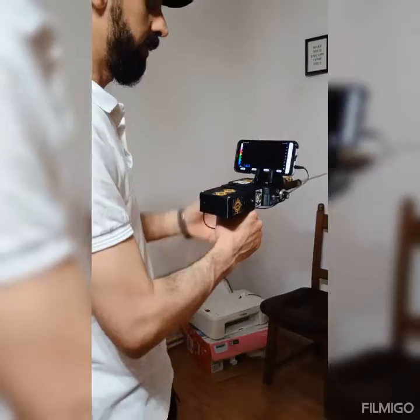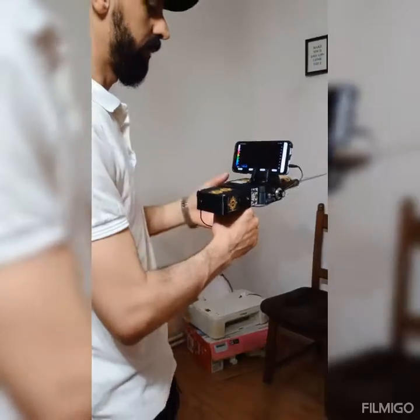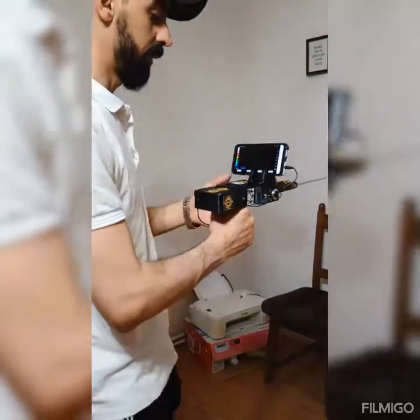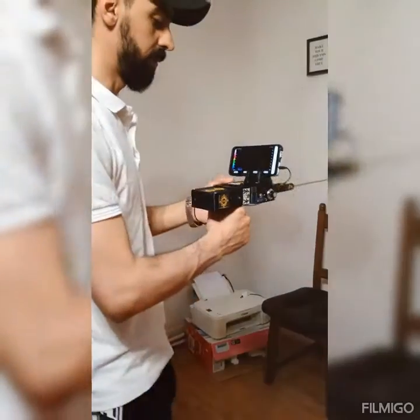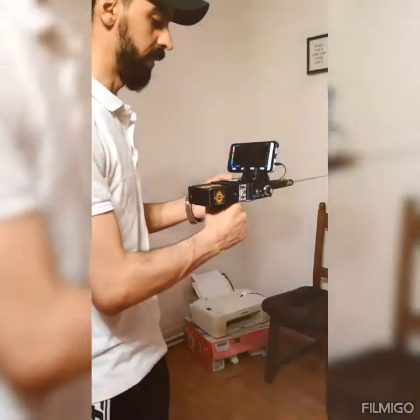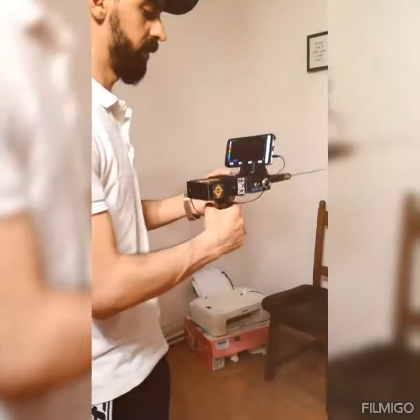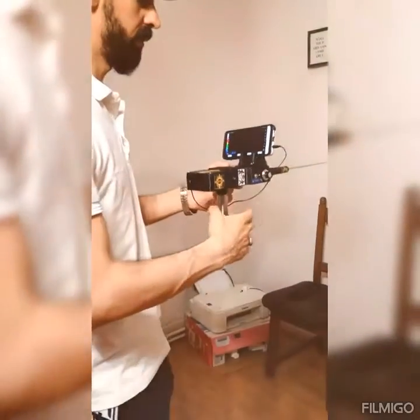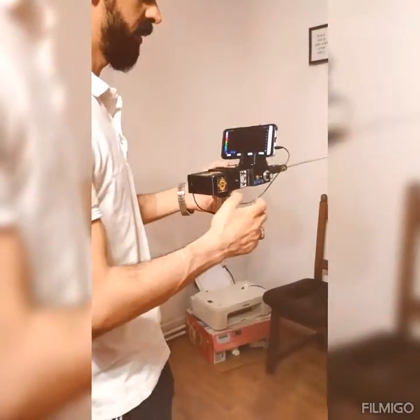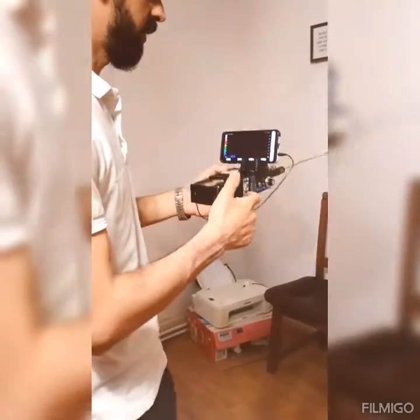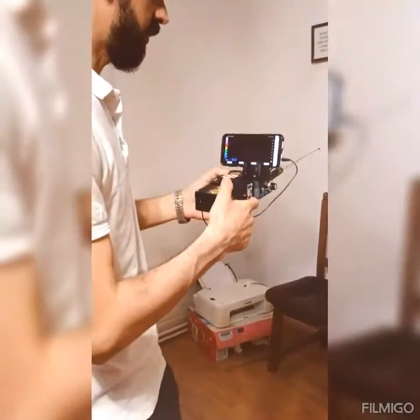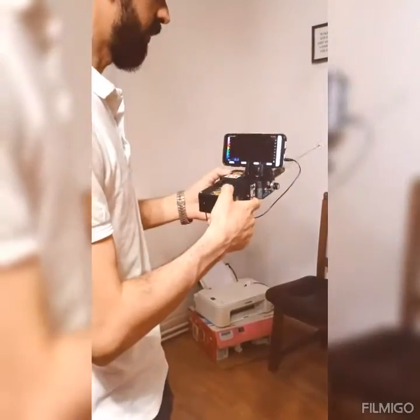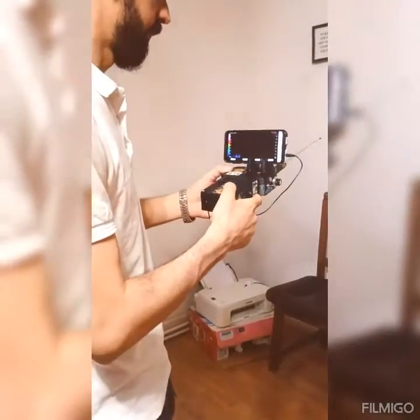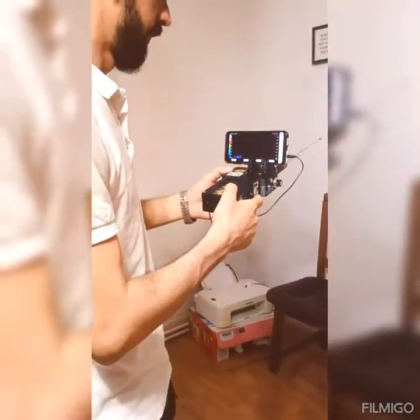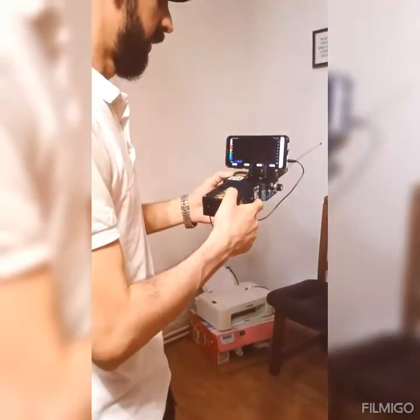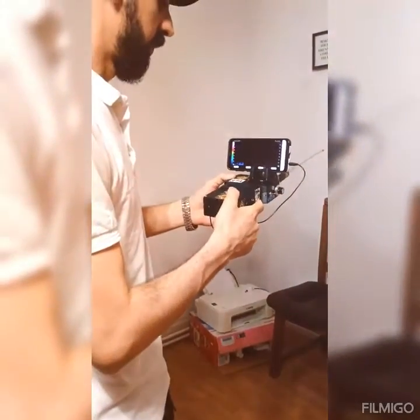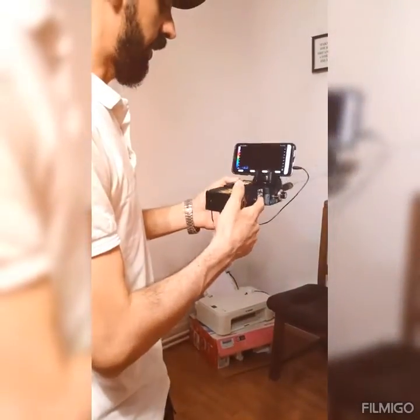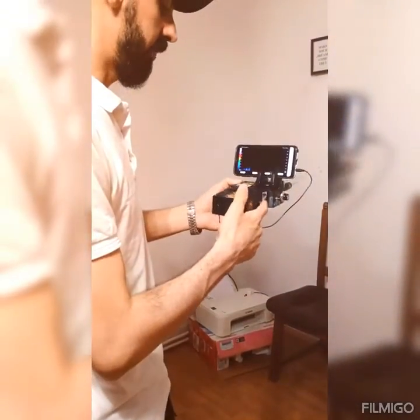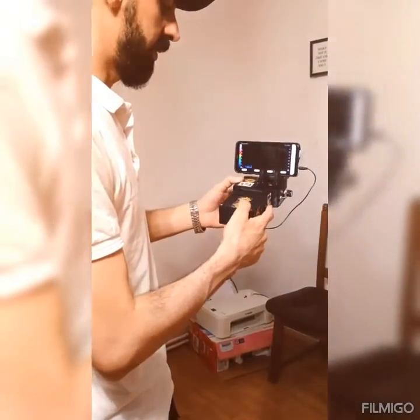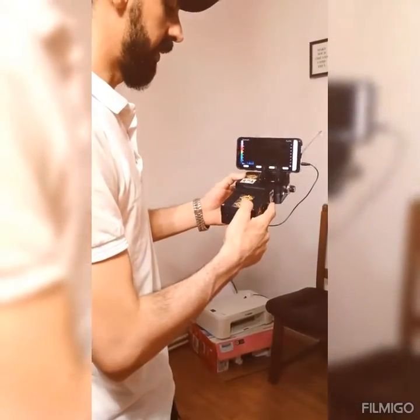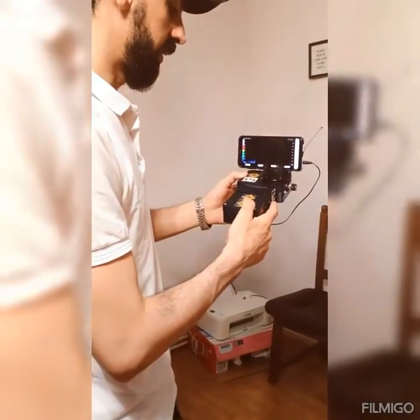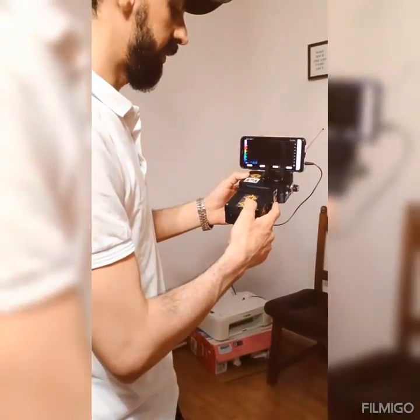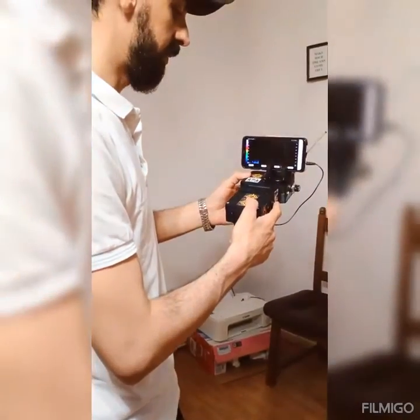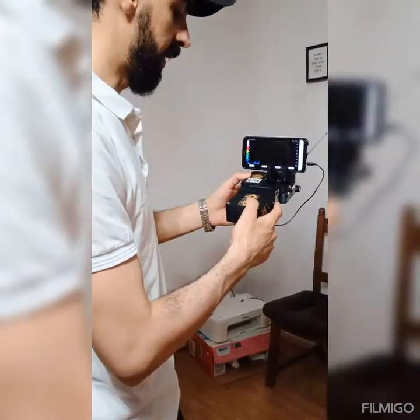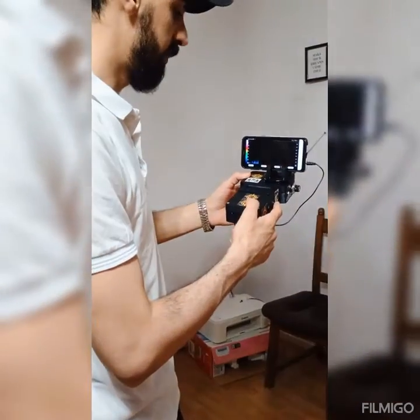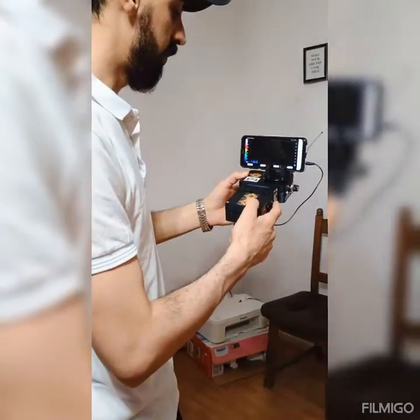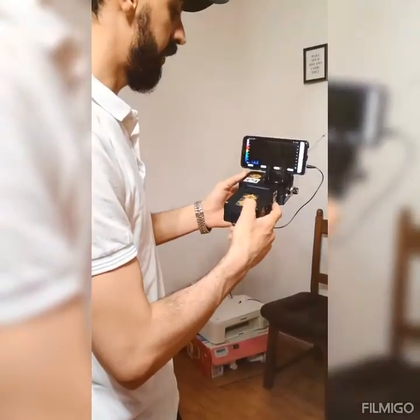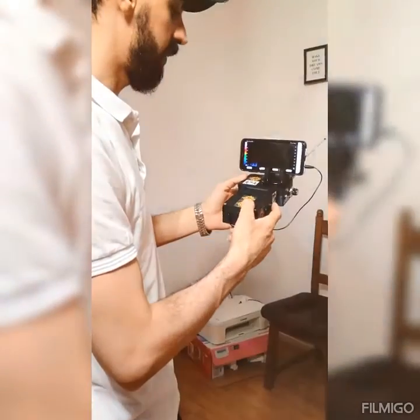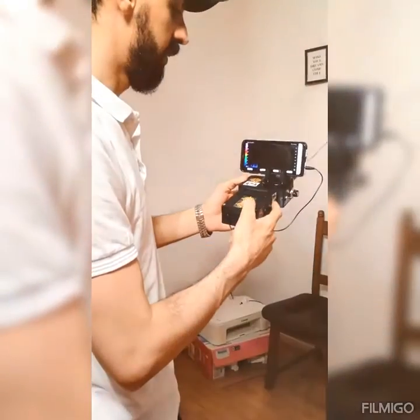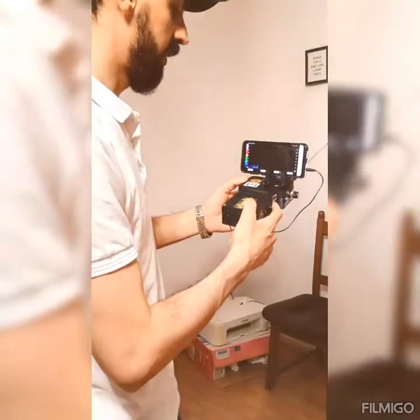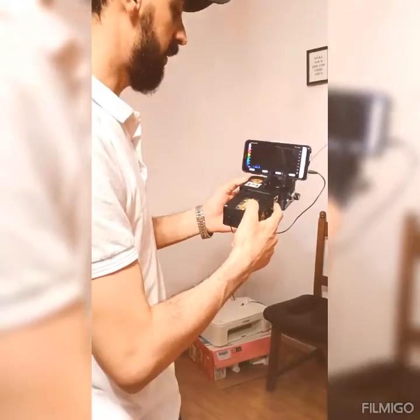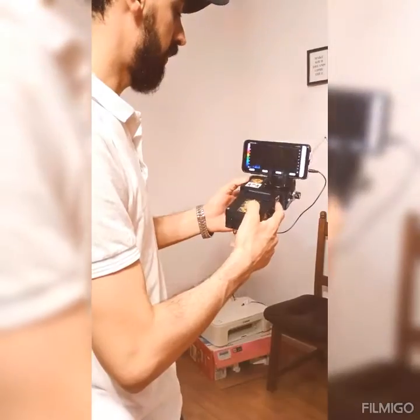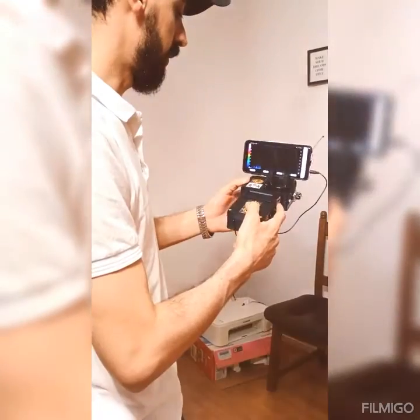Hello everyone, welcome to GmbZ. We have here this device, it's called IJIT.